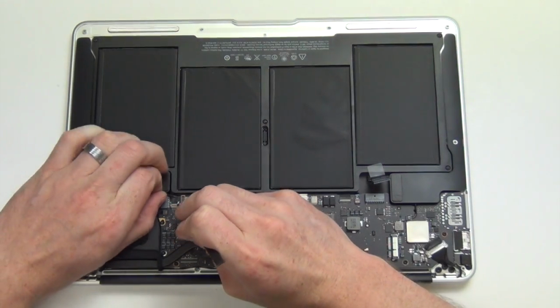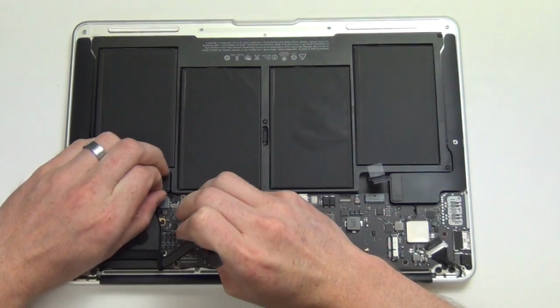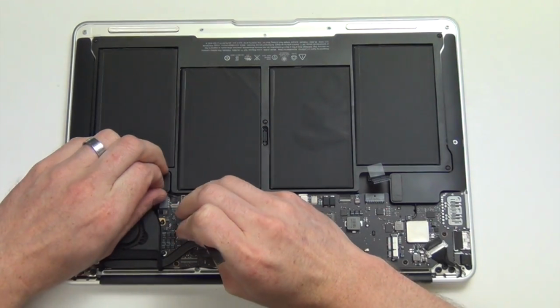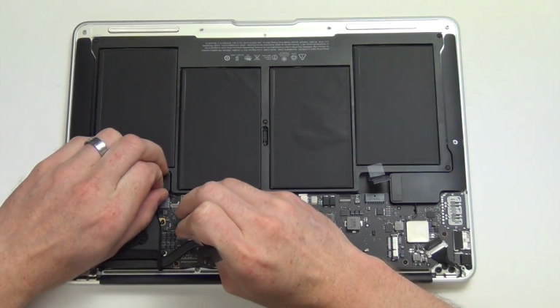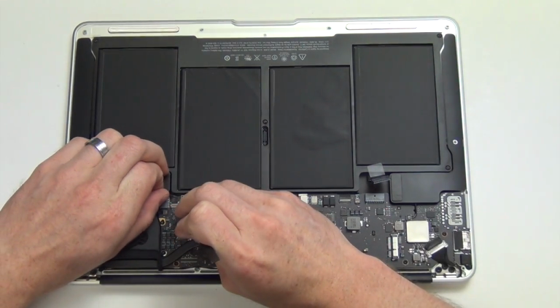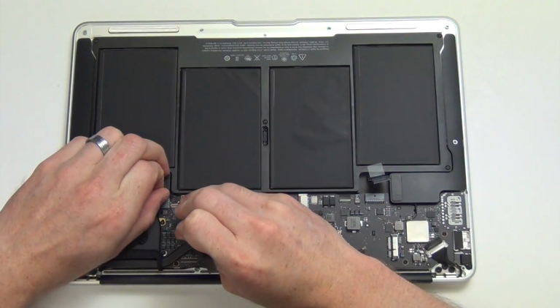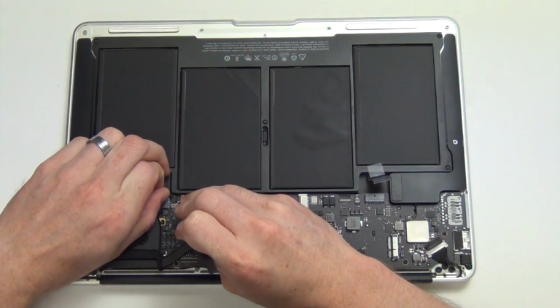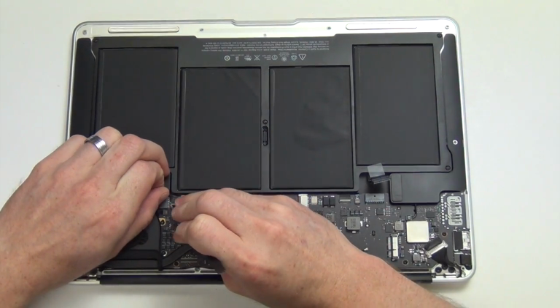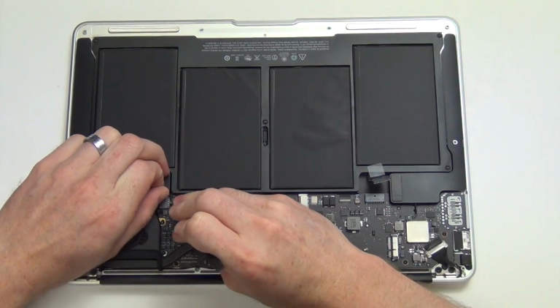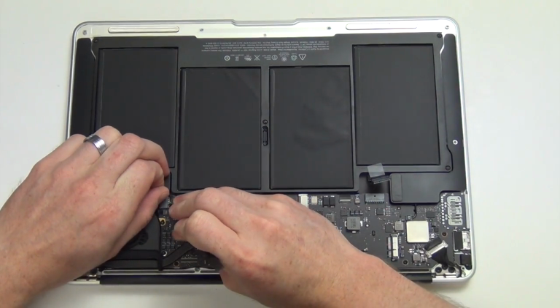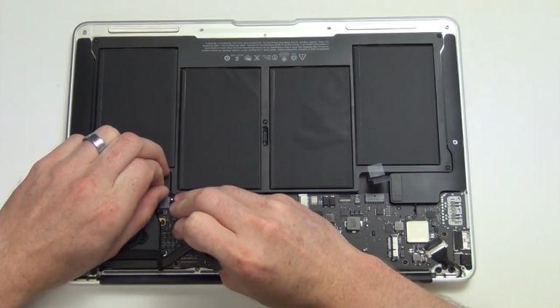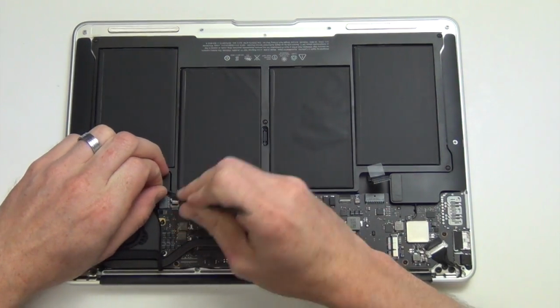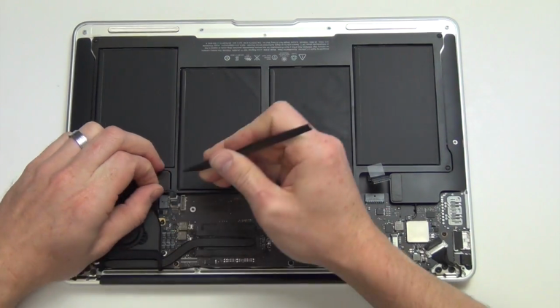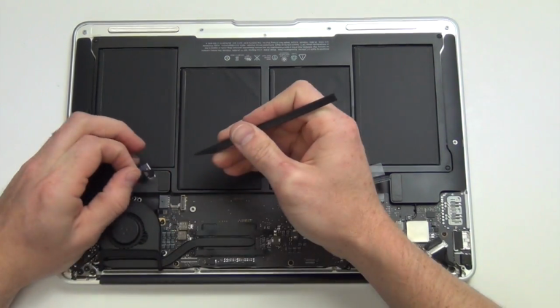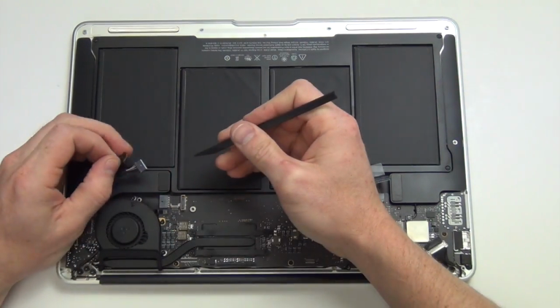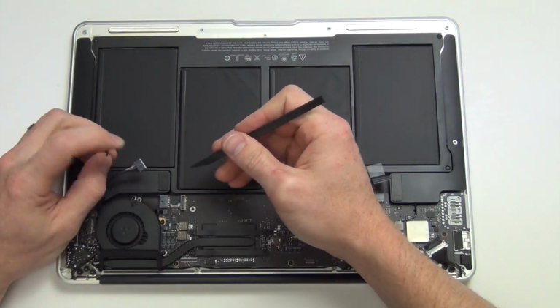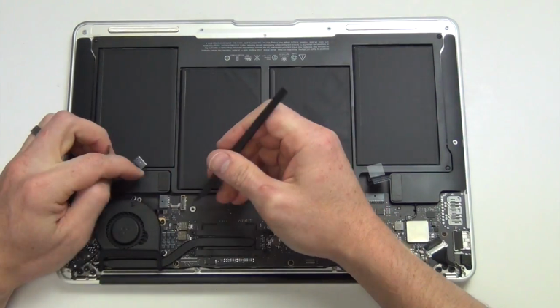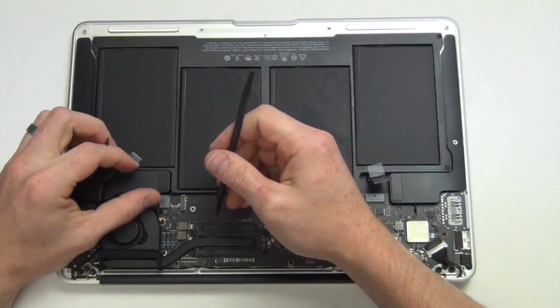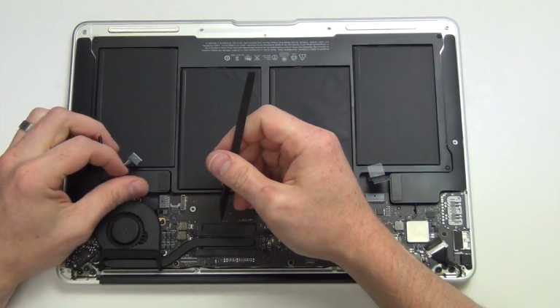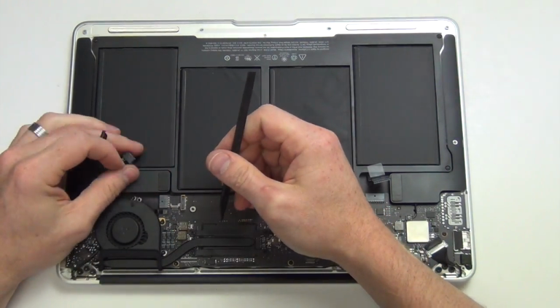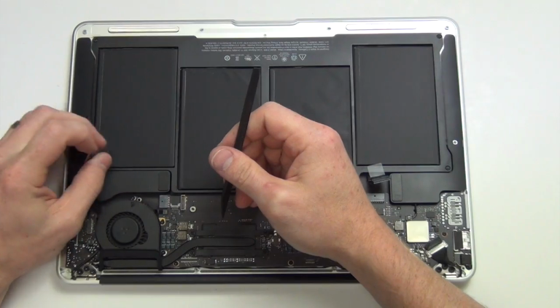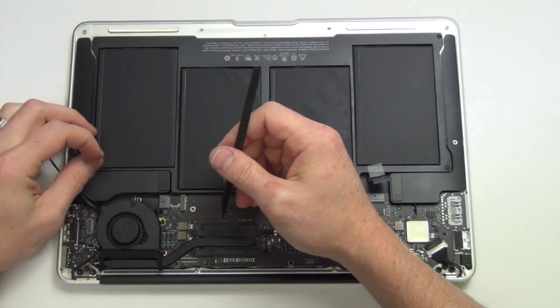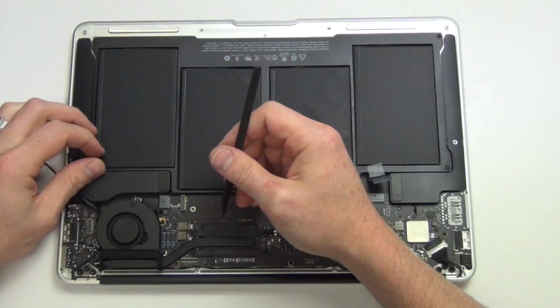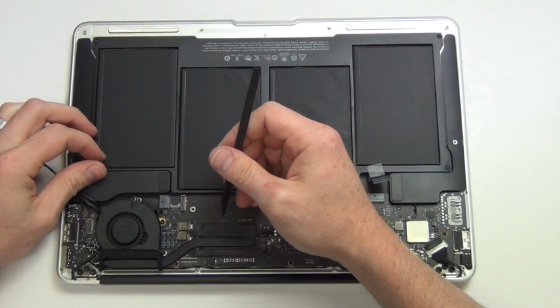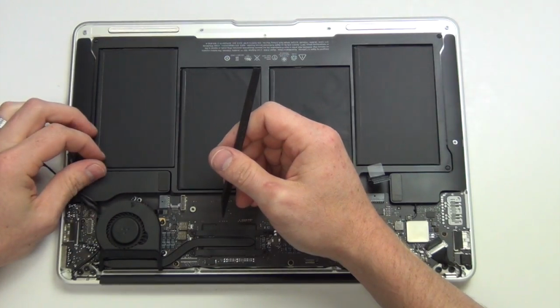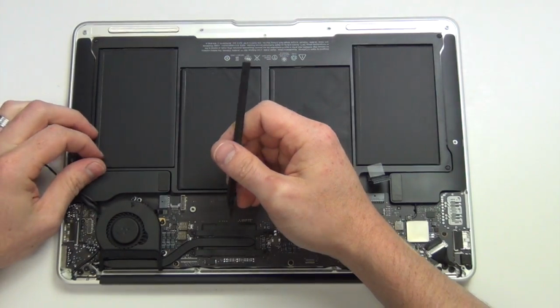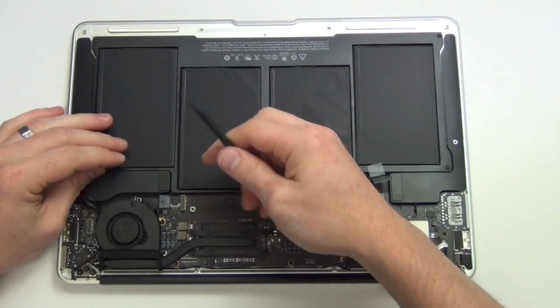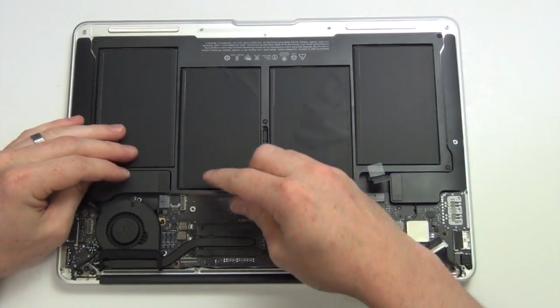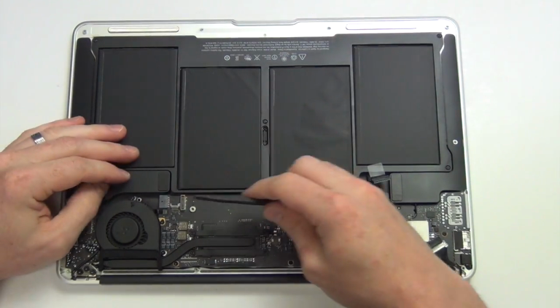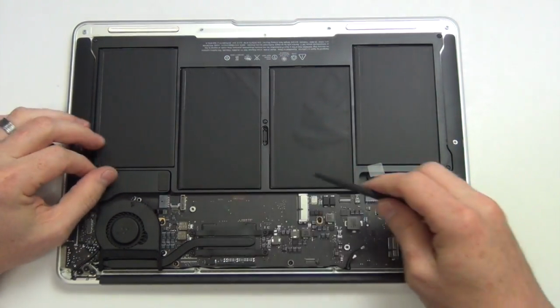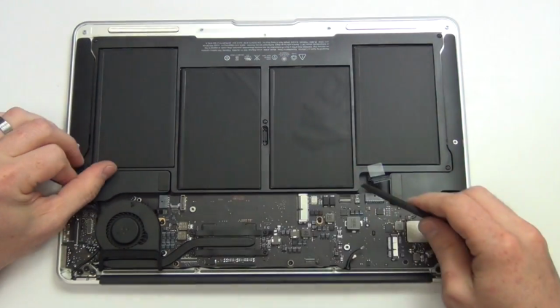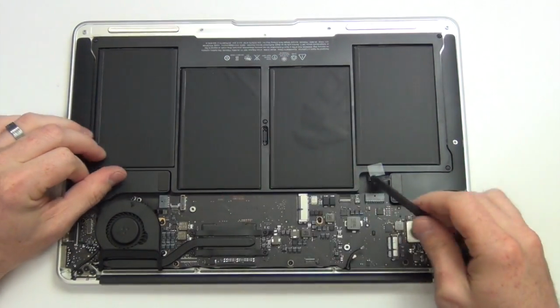Then use your nylon spudger tool to disconnect all the other cables from the logic board.